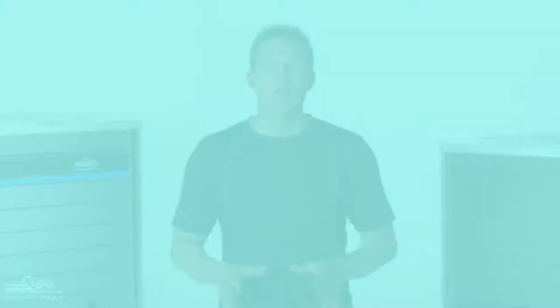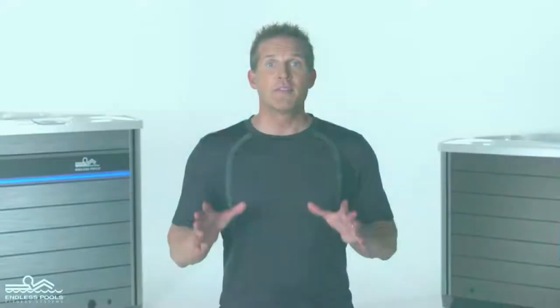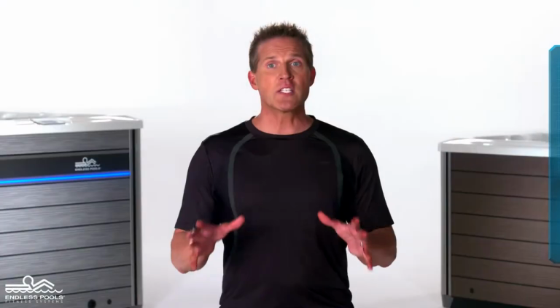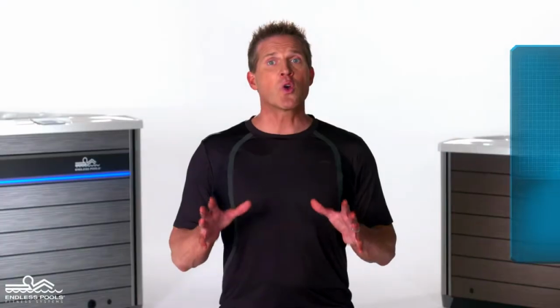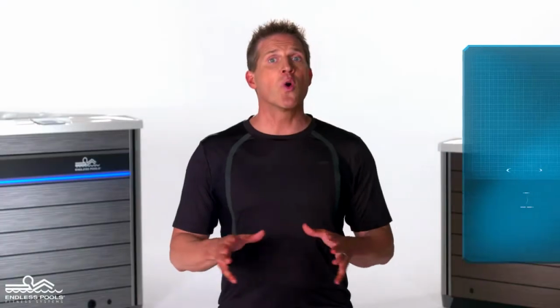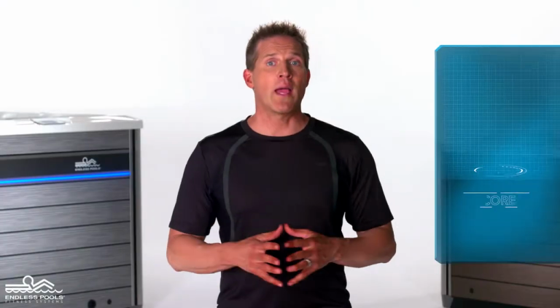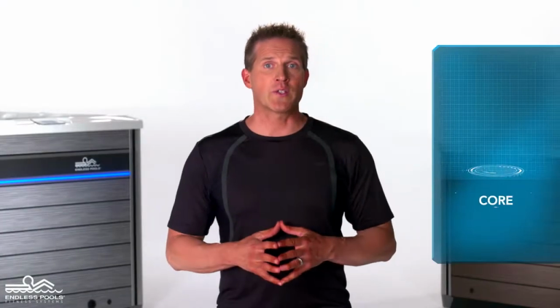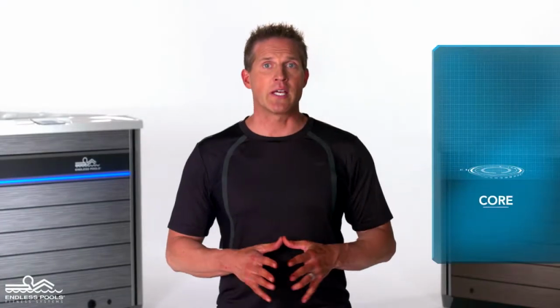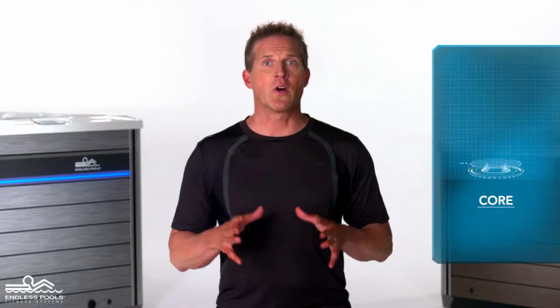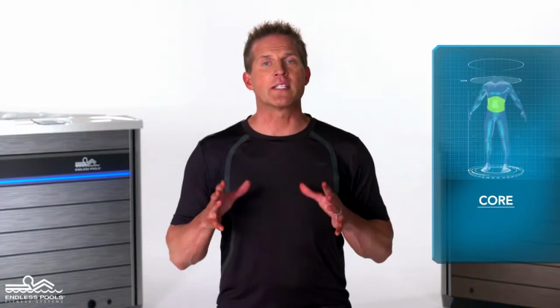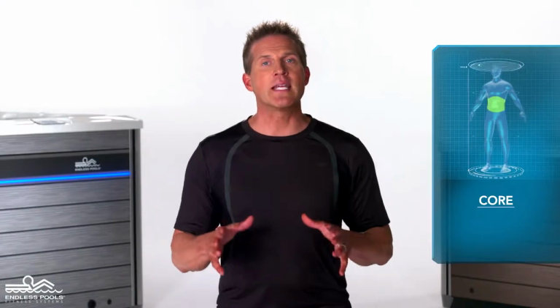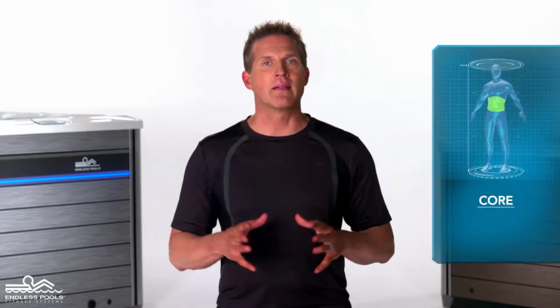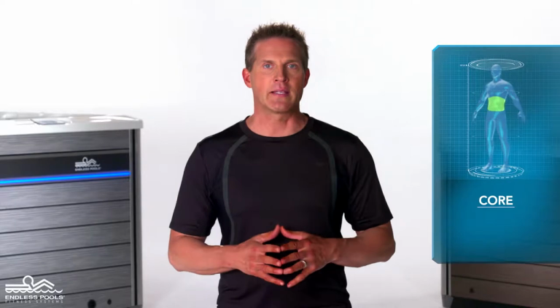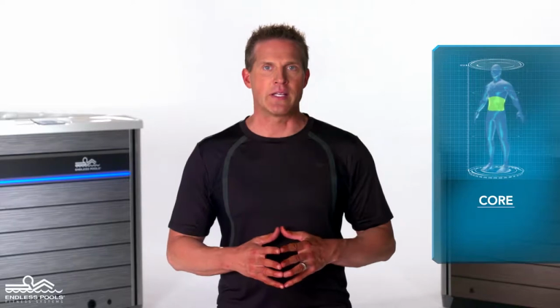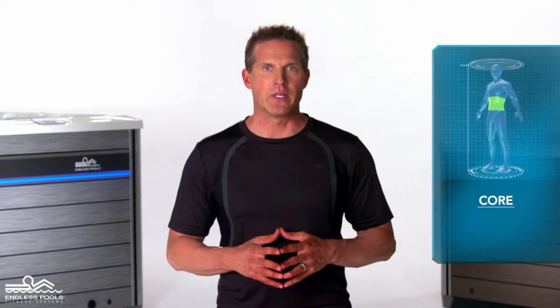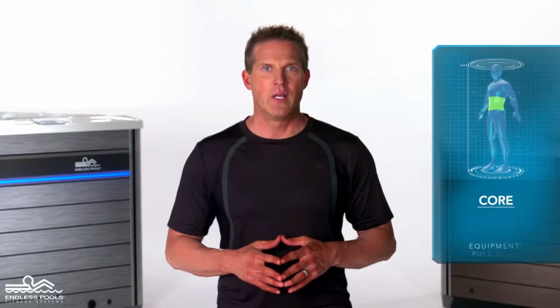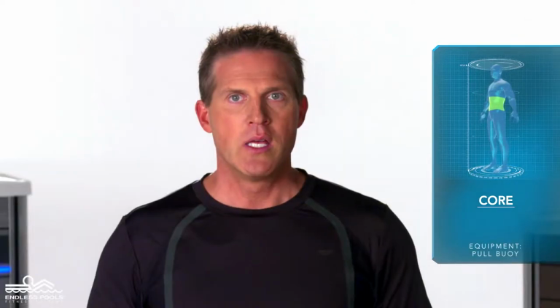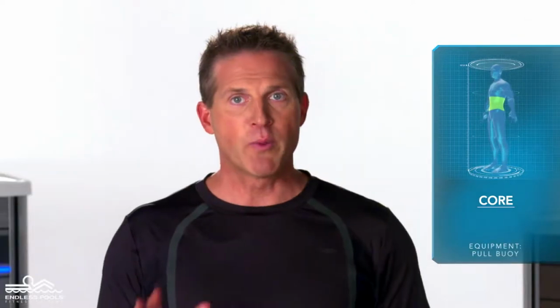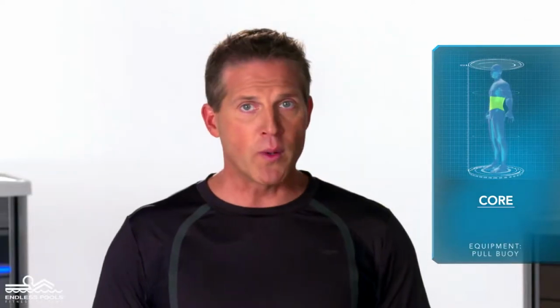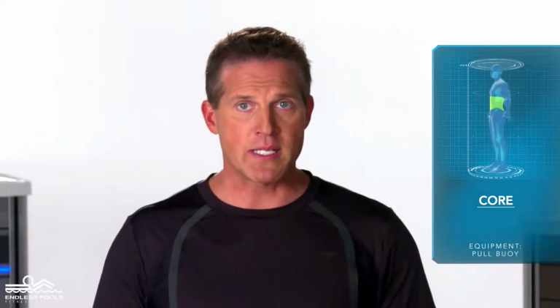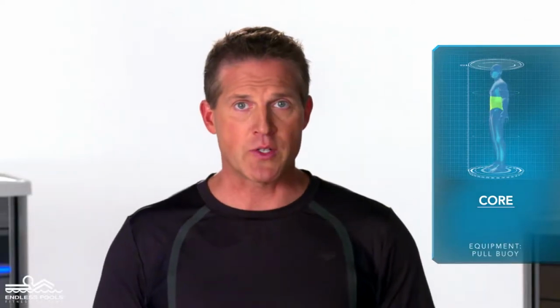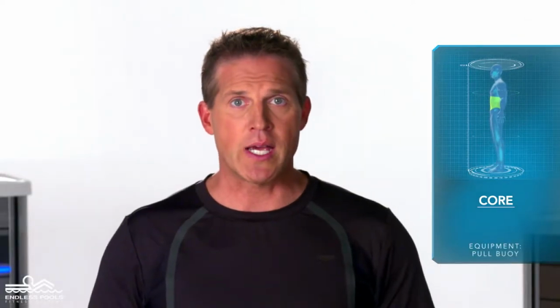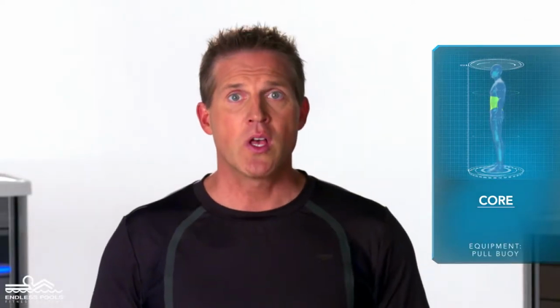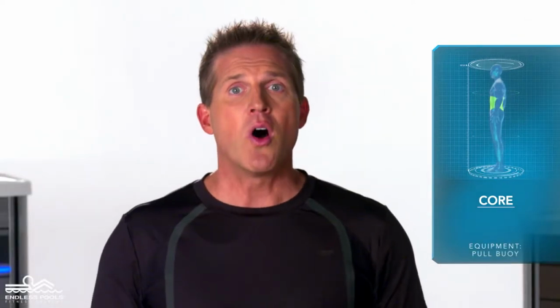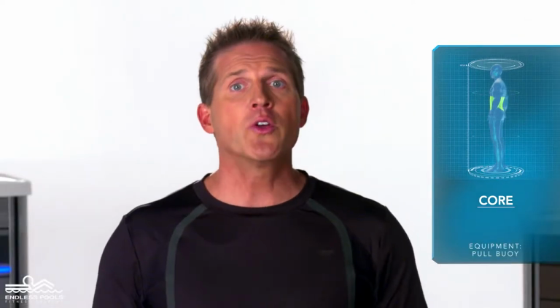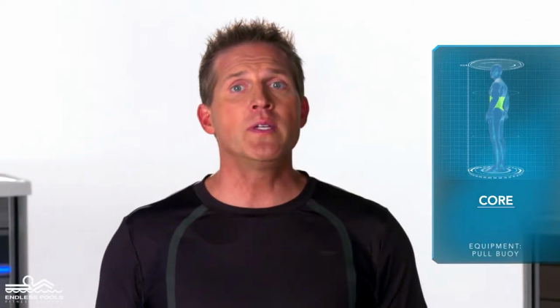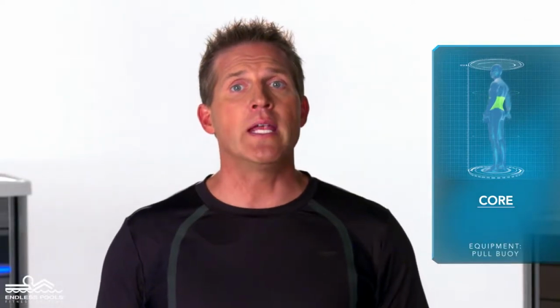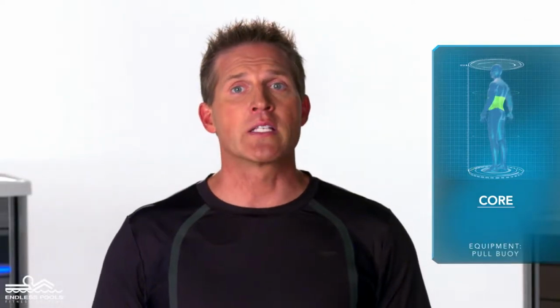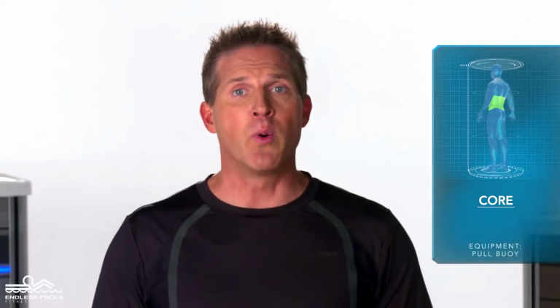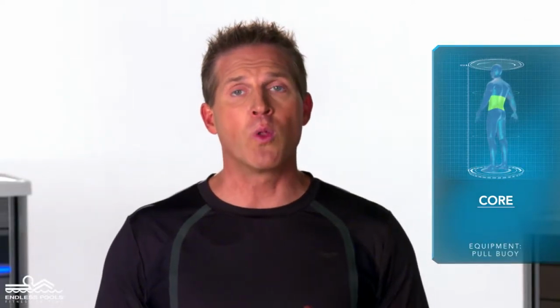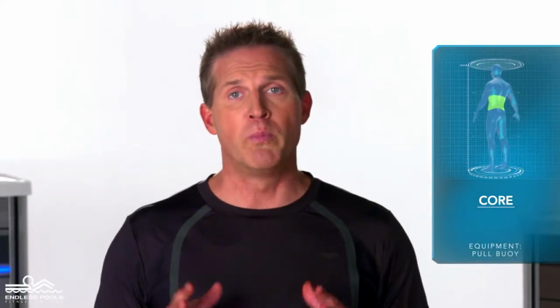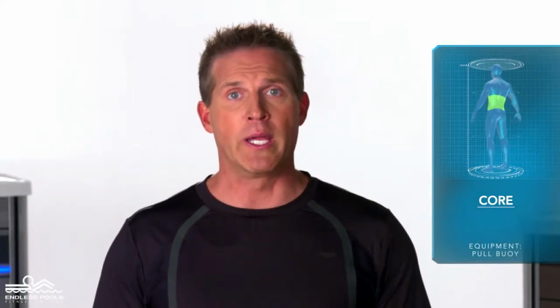This is a core exercise called a seated leg extension. To perform this exercise, all you need is a pool buoy.